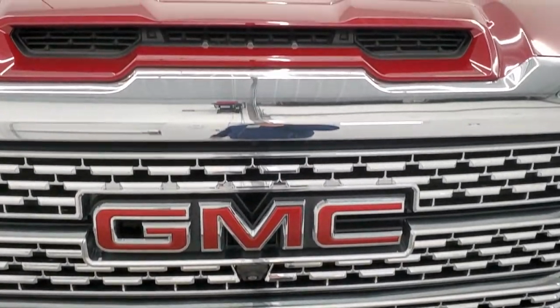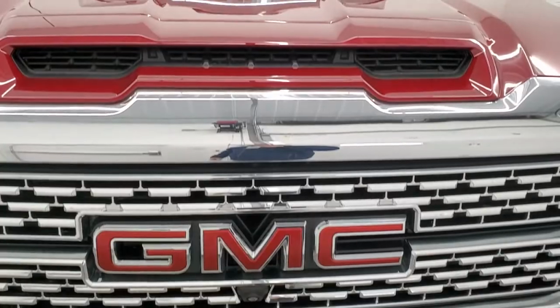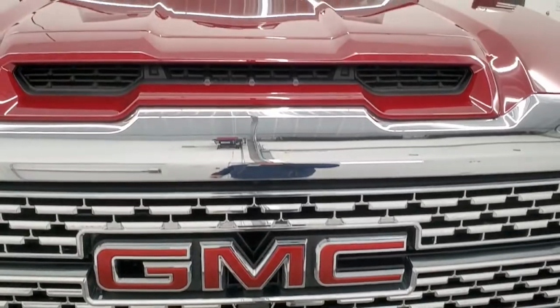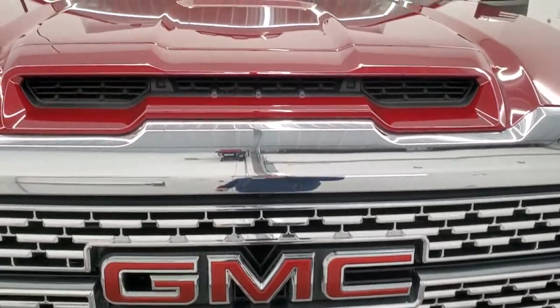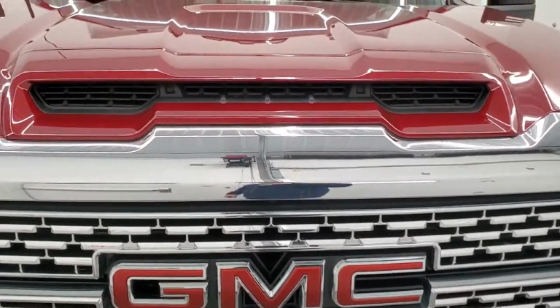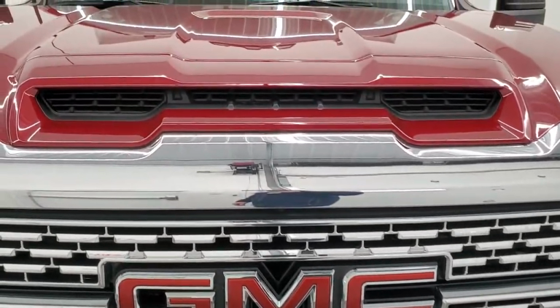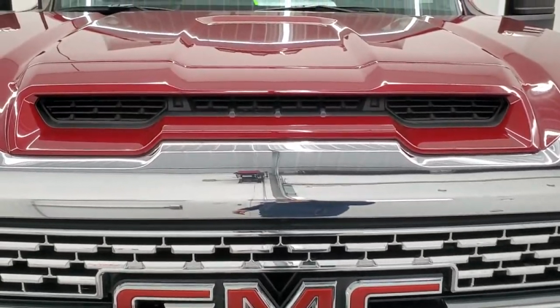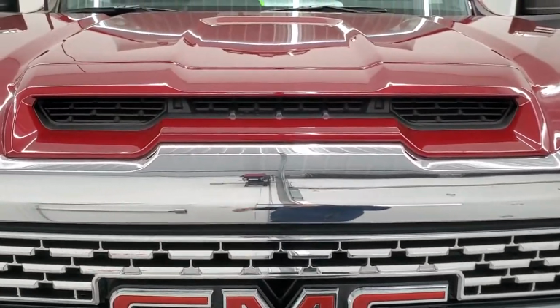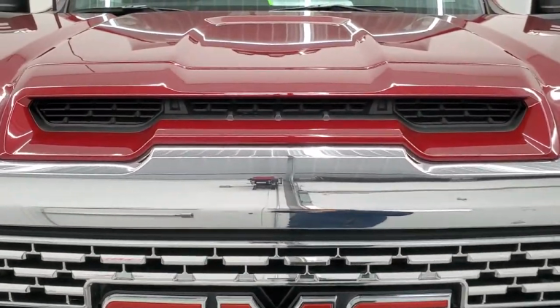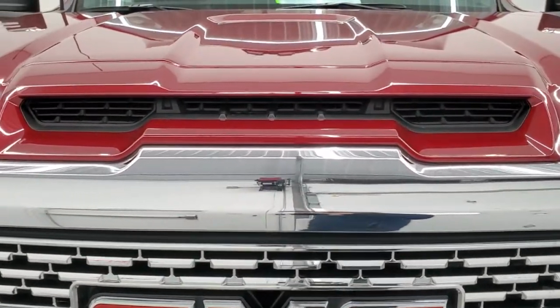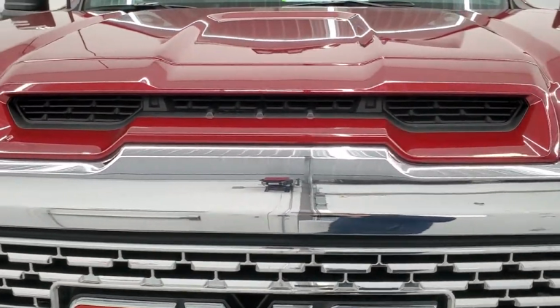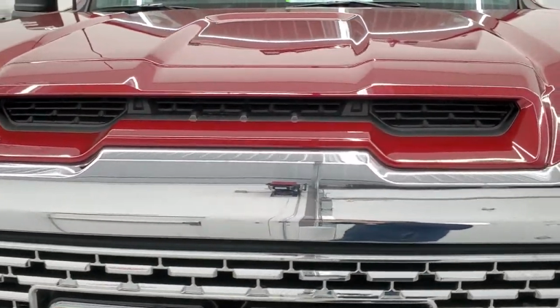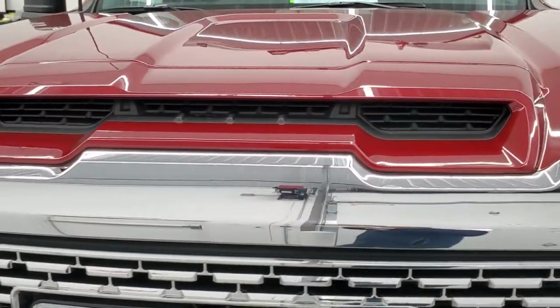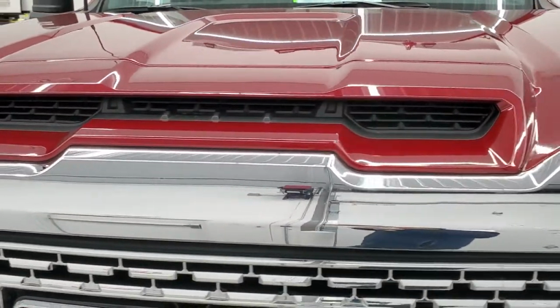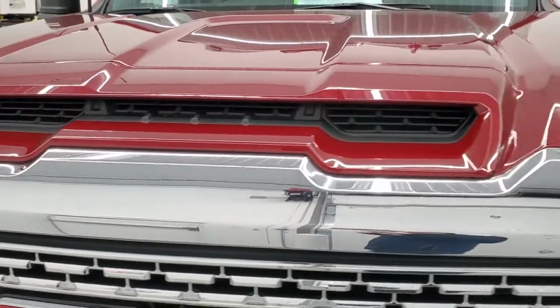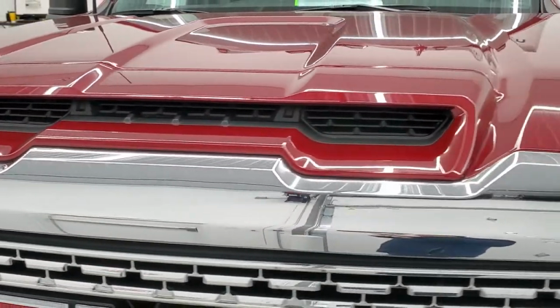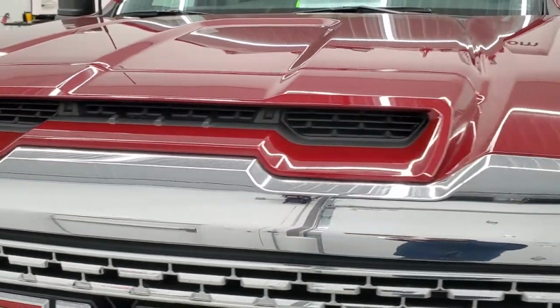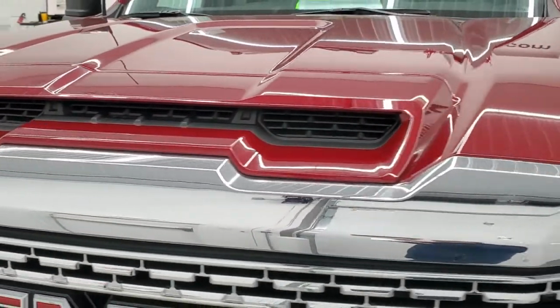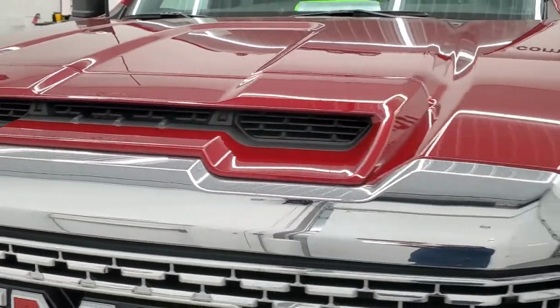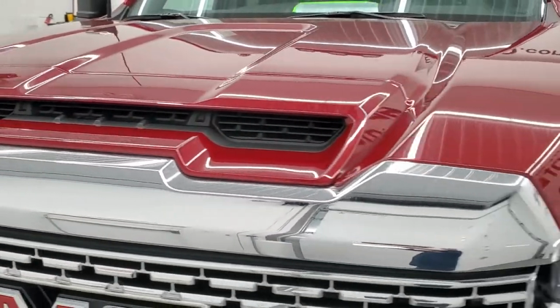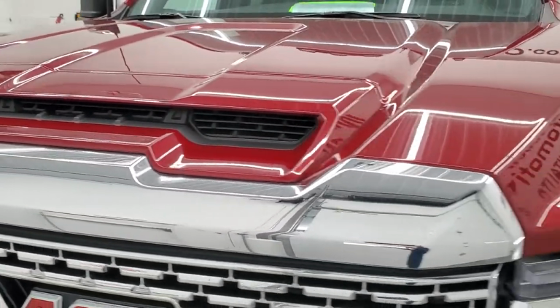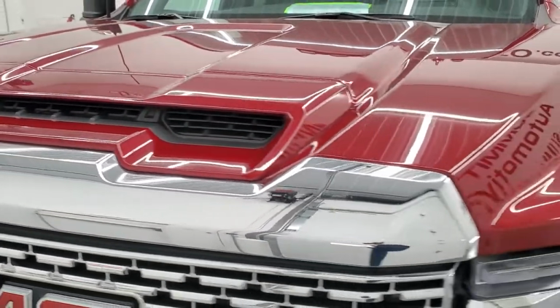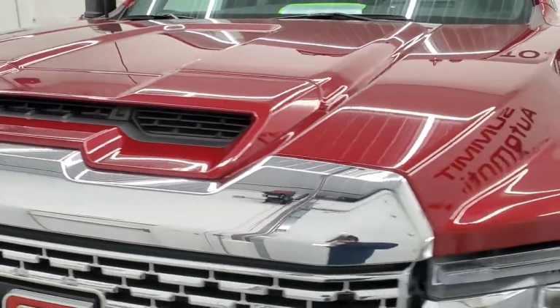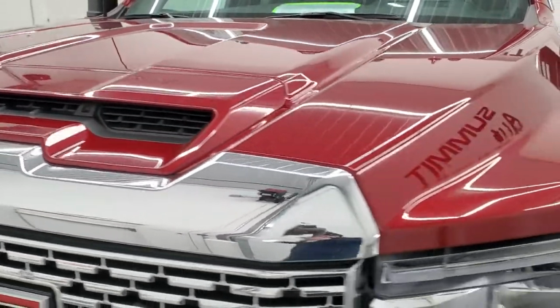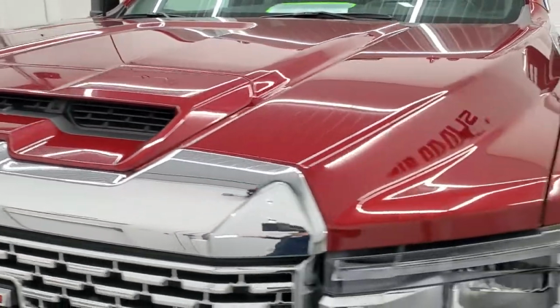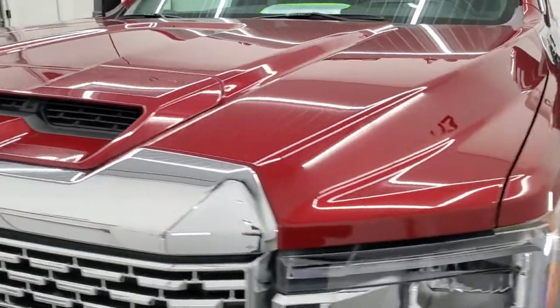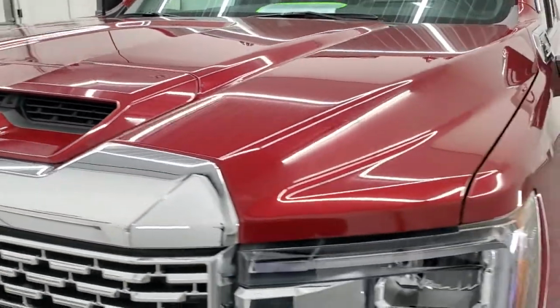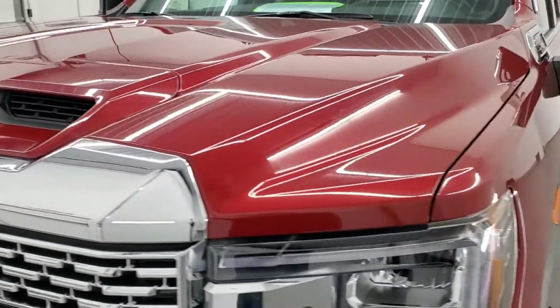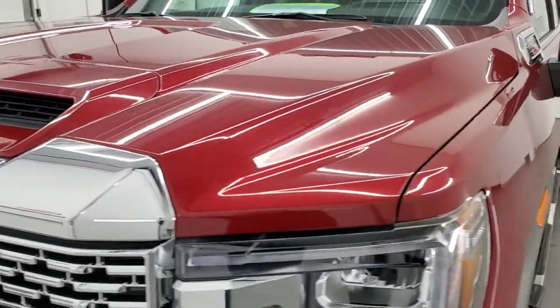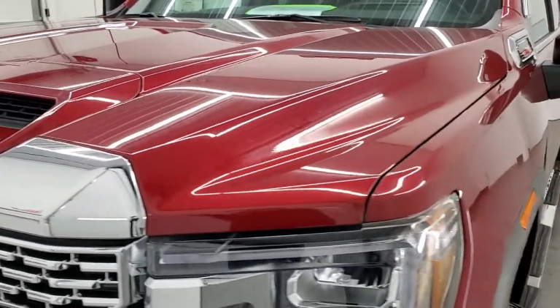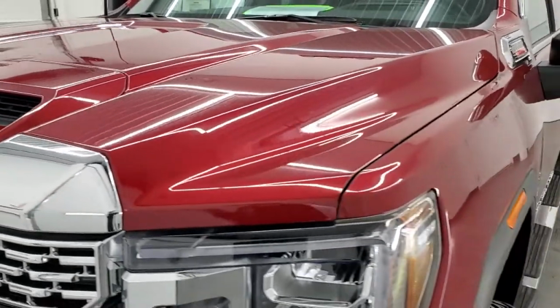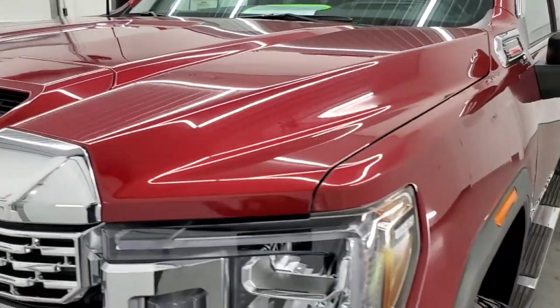We're going to go inside, underneath, start it up, take a look under the hood in this video, and go over all the options.